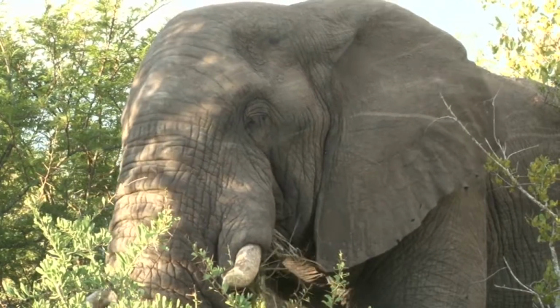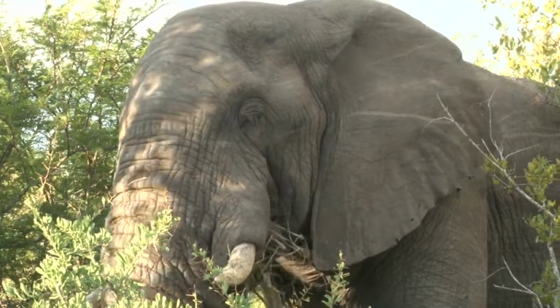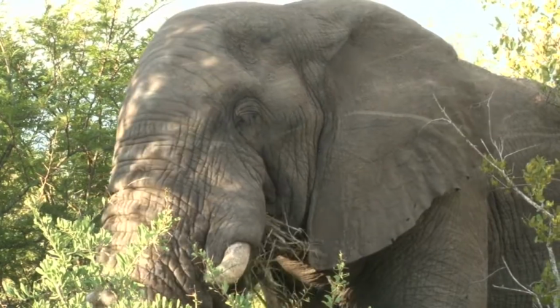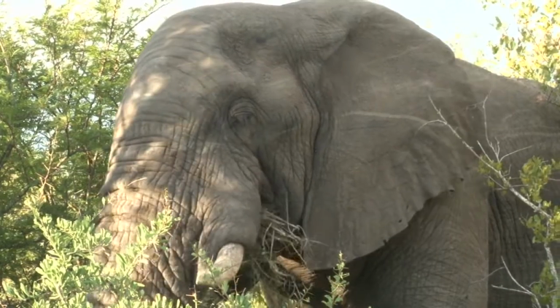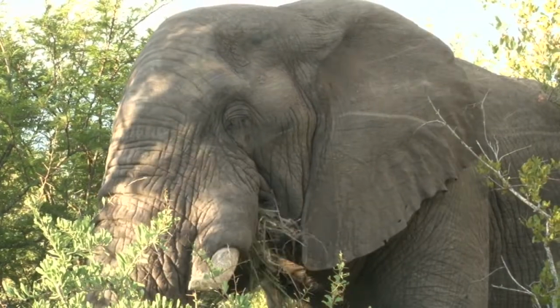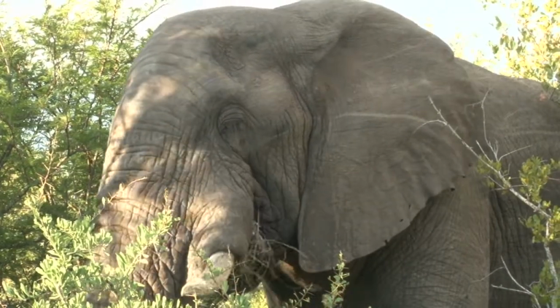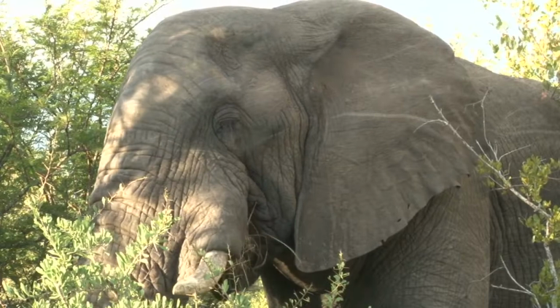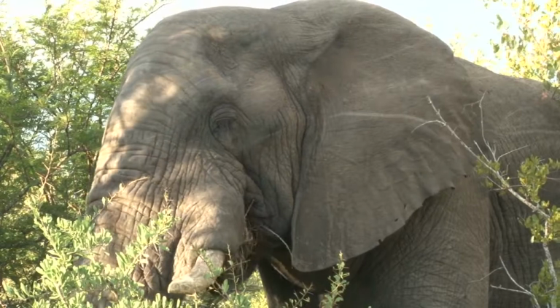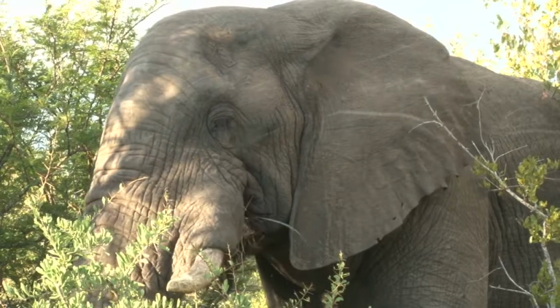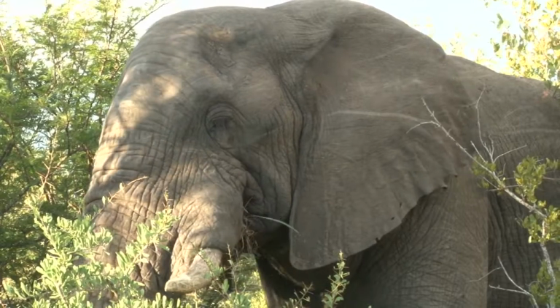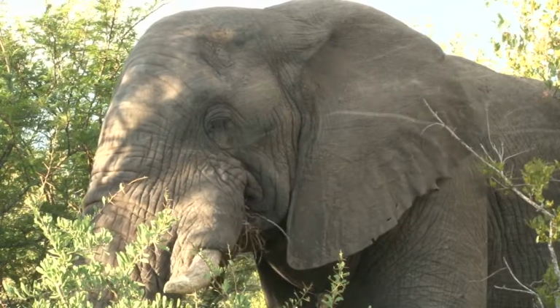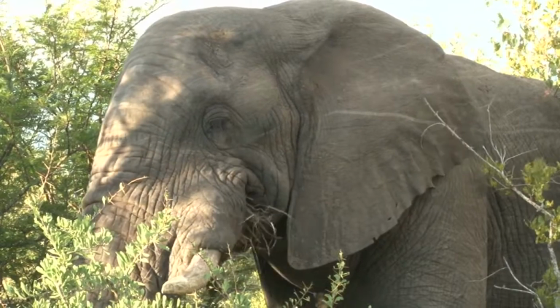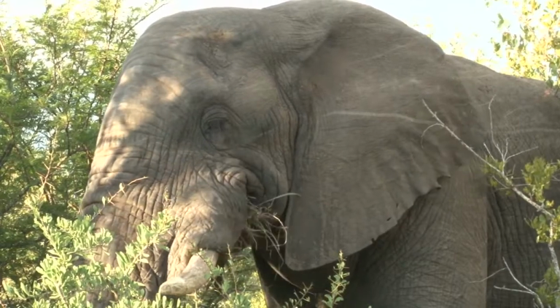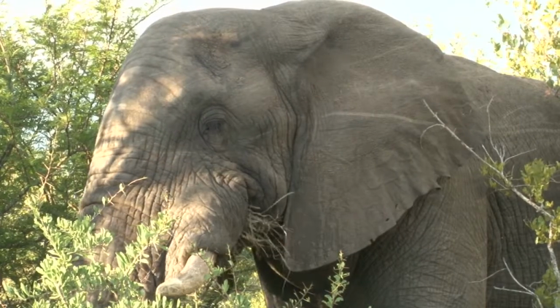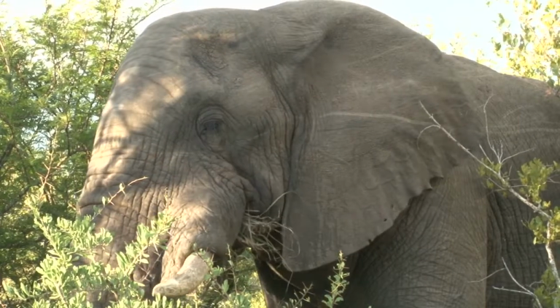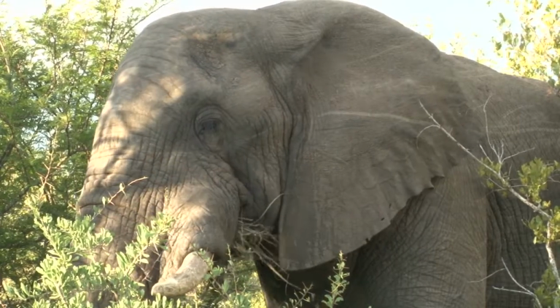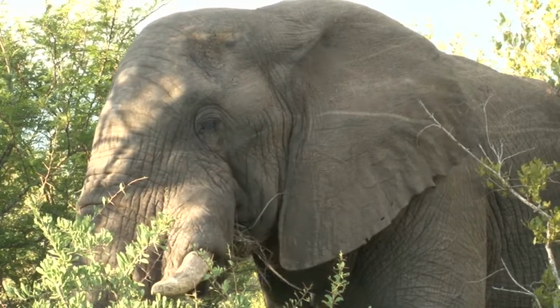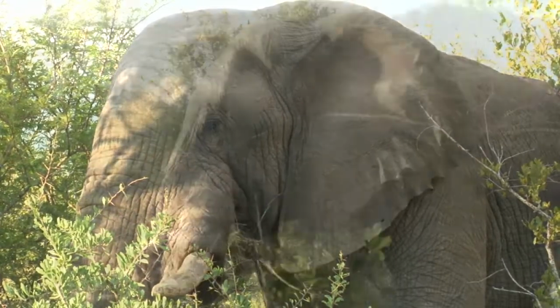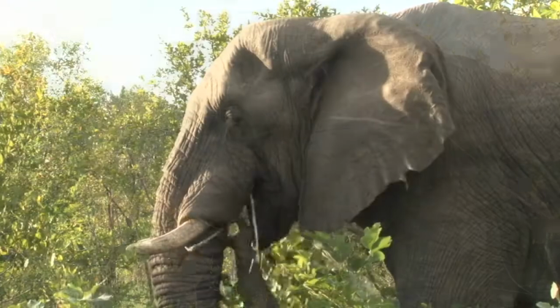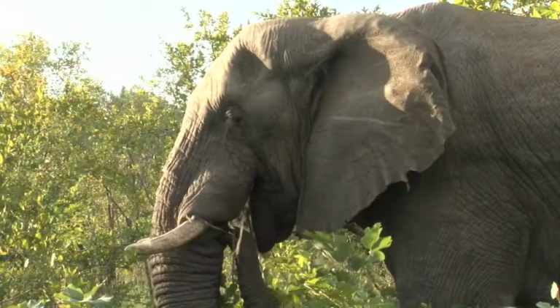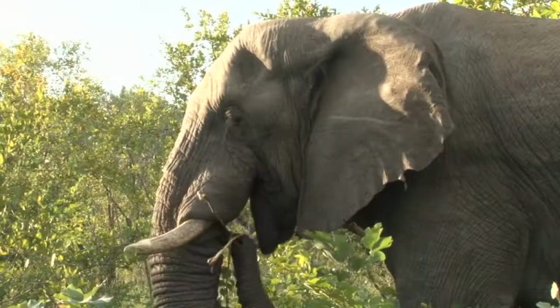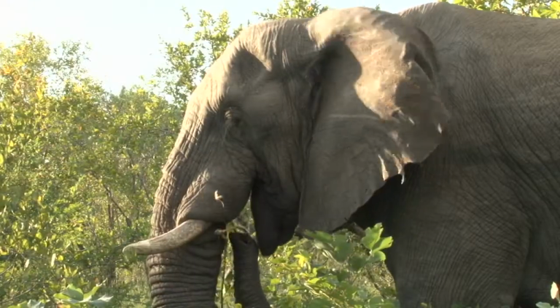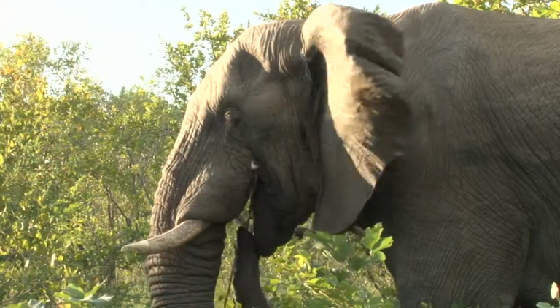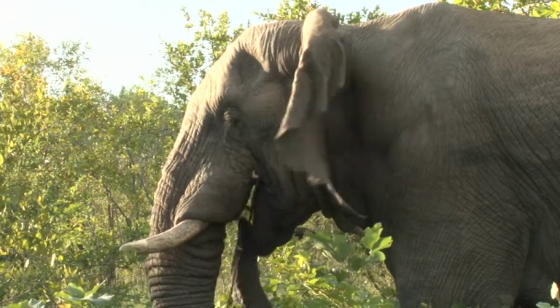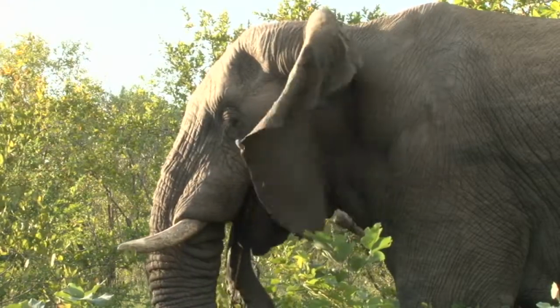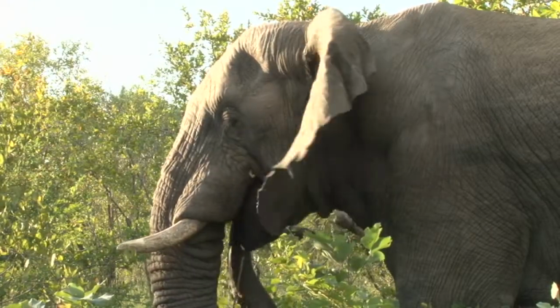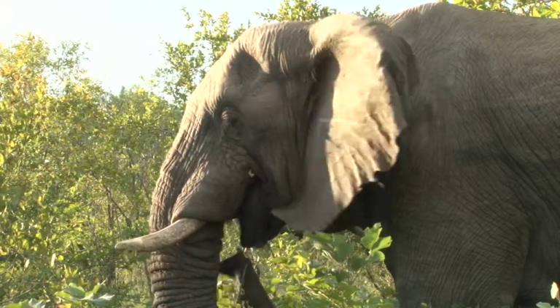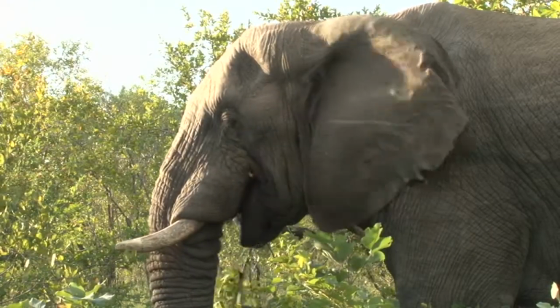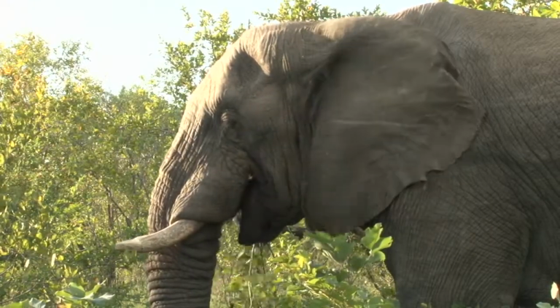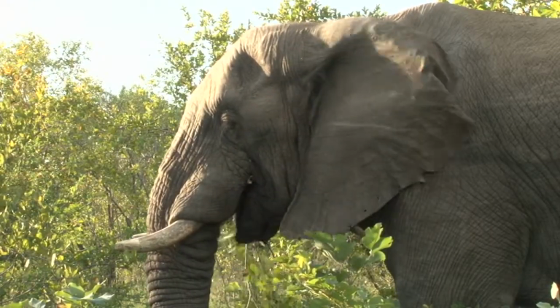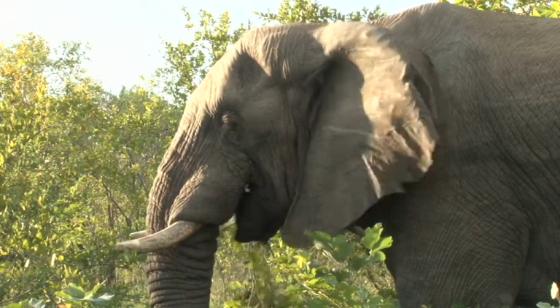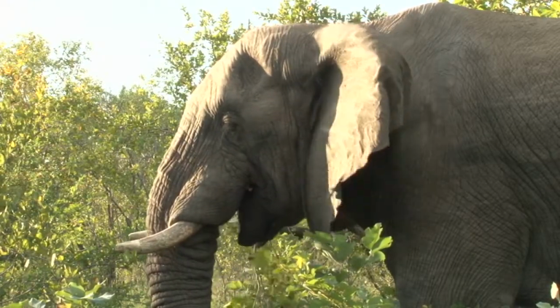We watched some of his feeding behaviour. He was grazing on grass as well as picking some round leaf teak to chew off the bark.